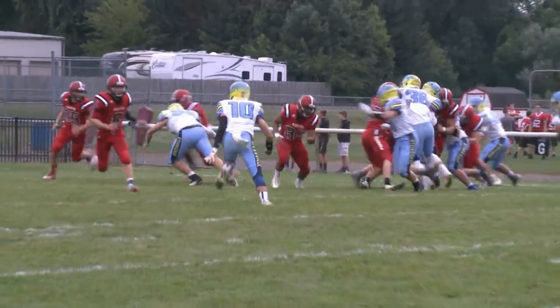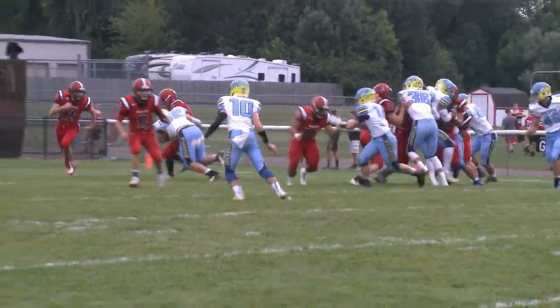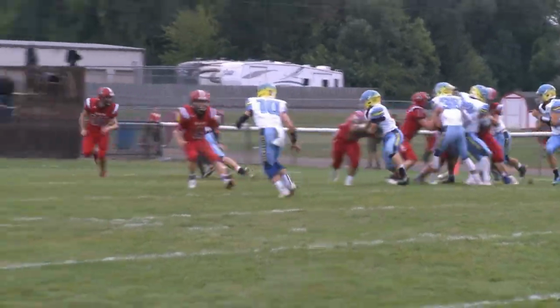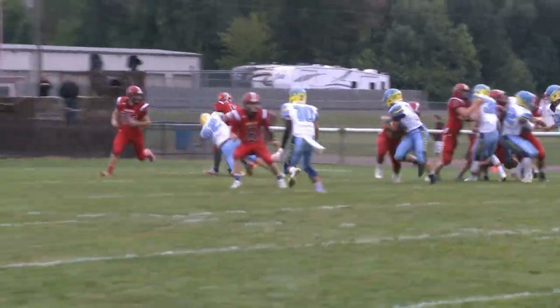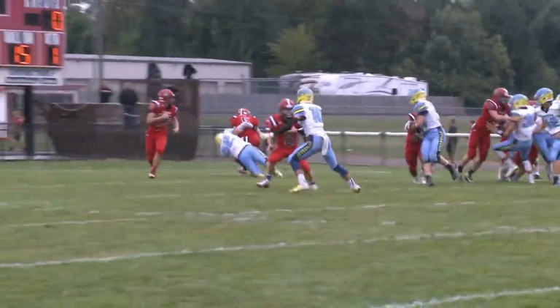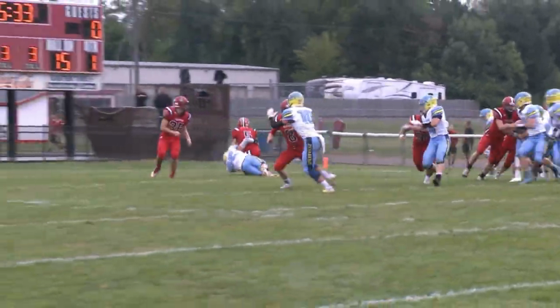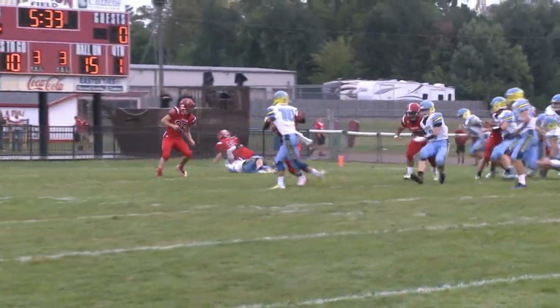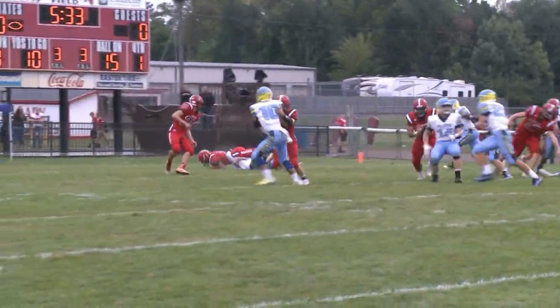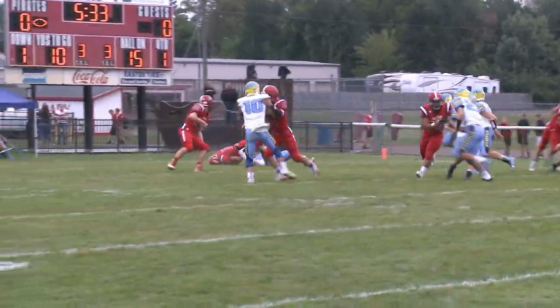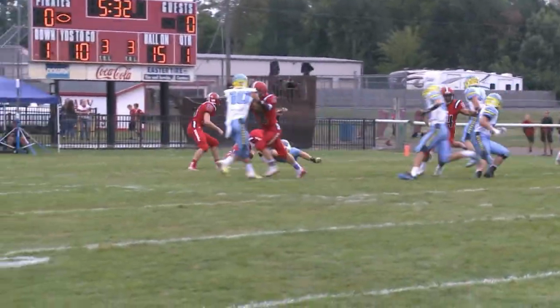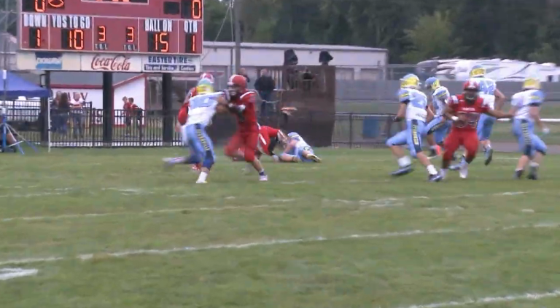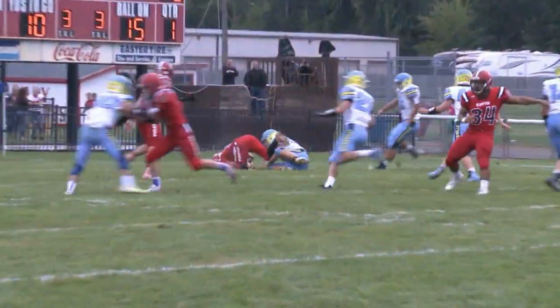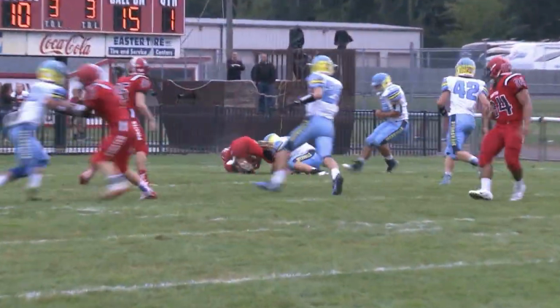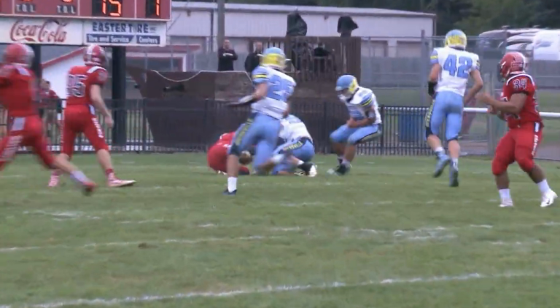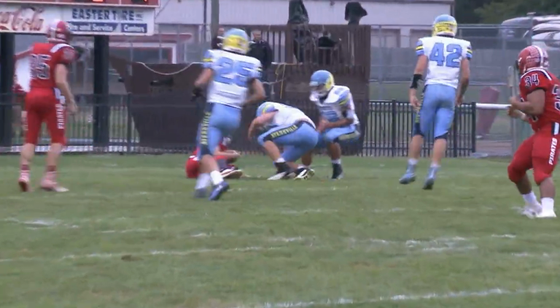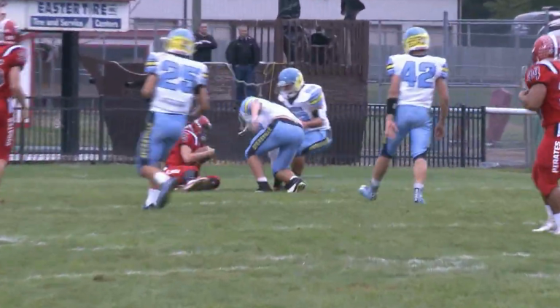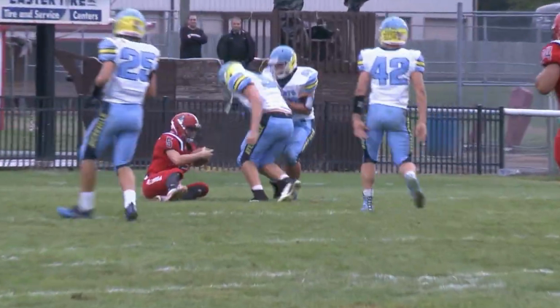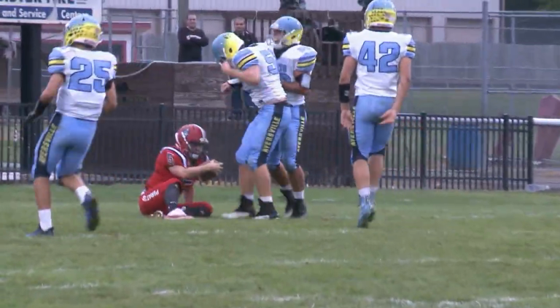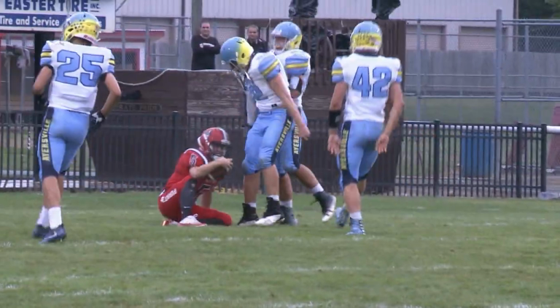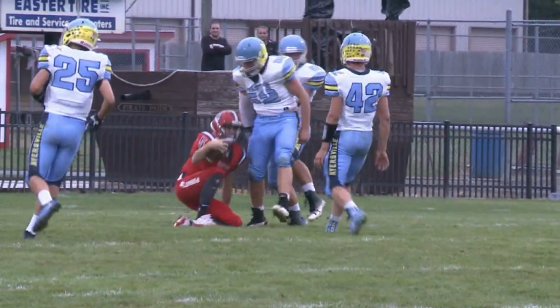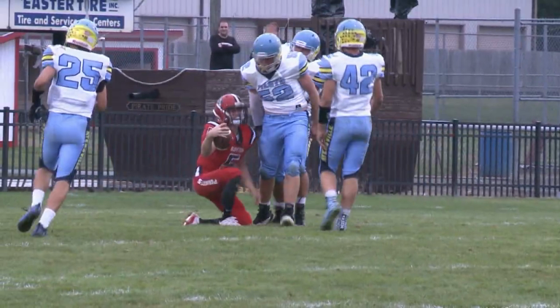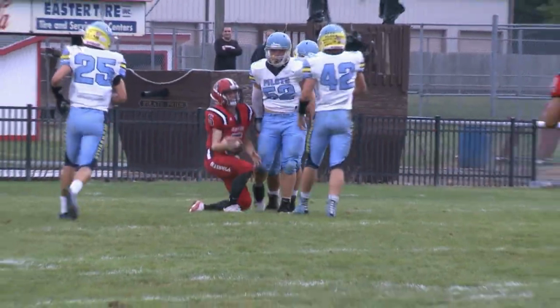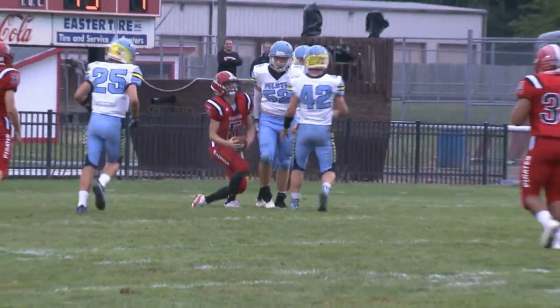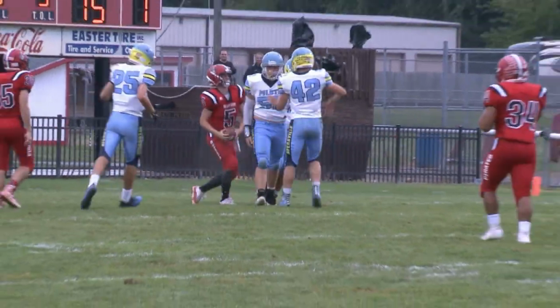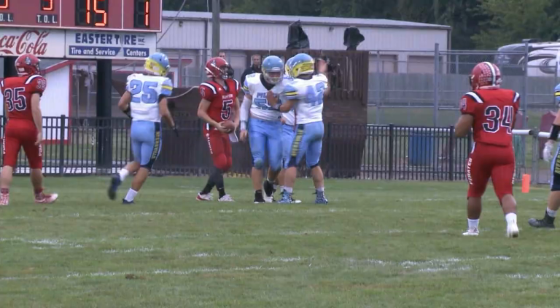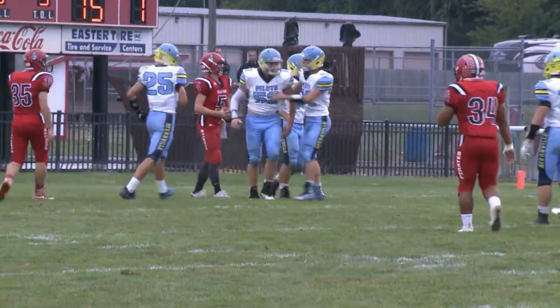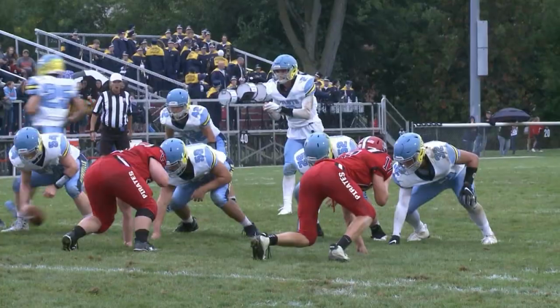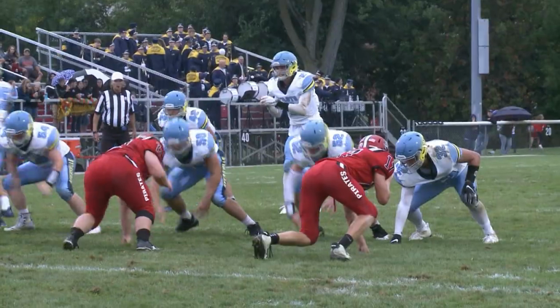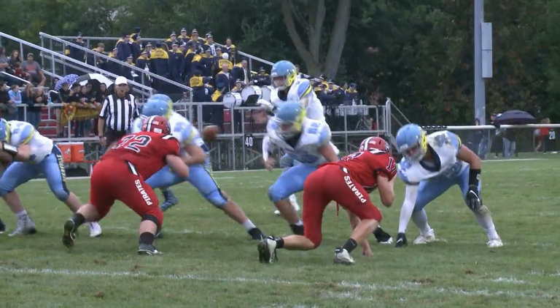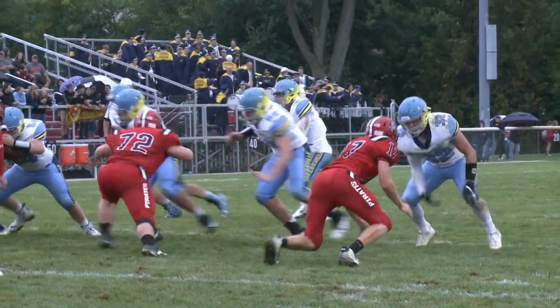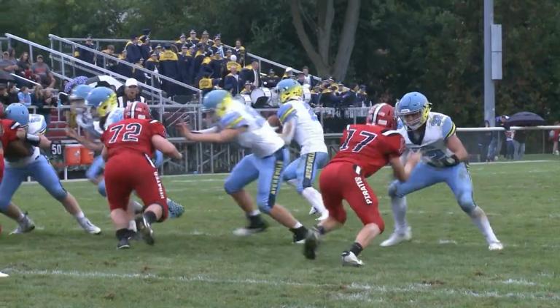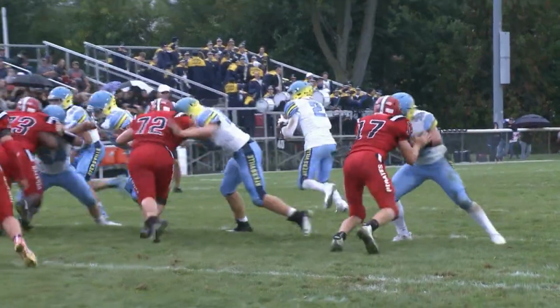This is Bluffton now. Nate Schatt looks to run. Ryan Clark is going to drop him in the backfield.